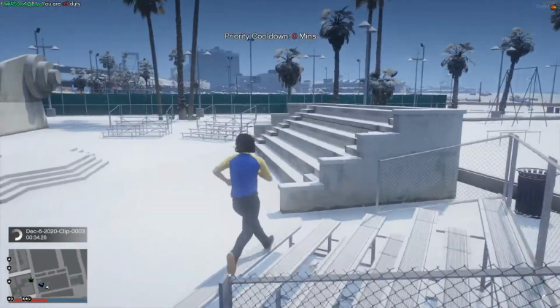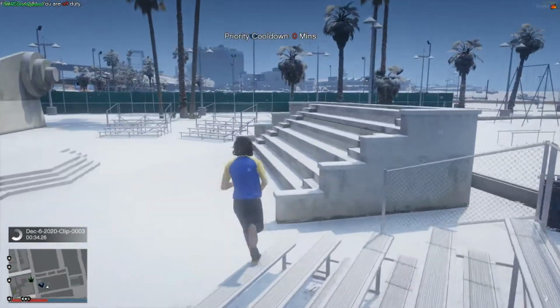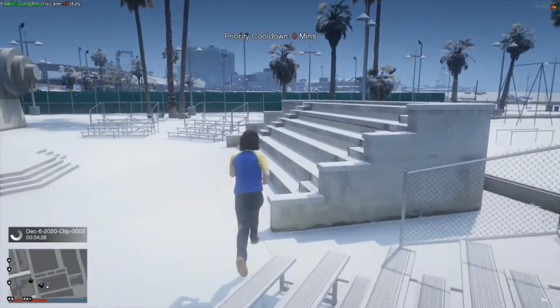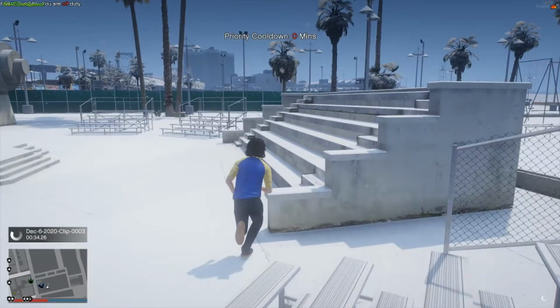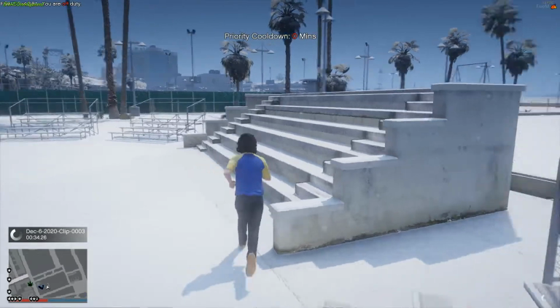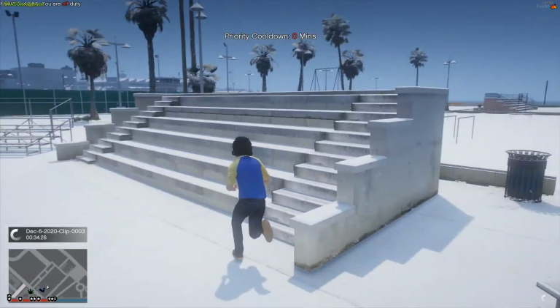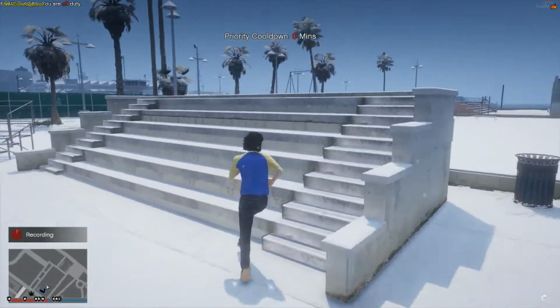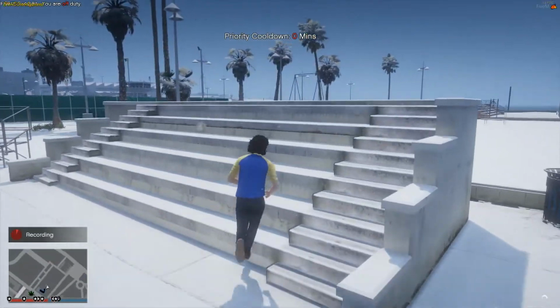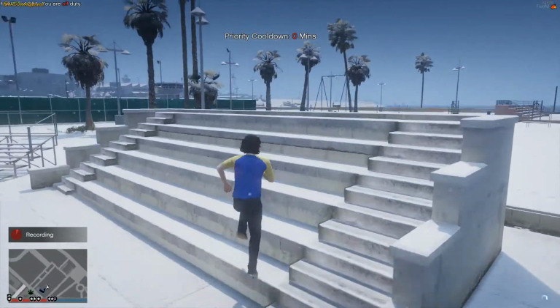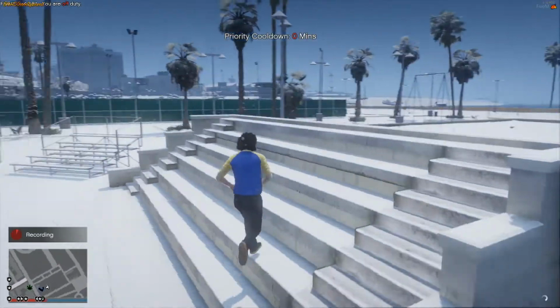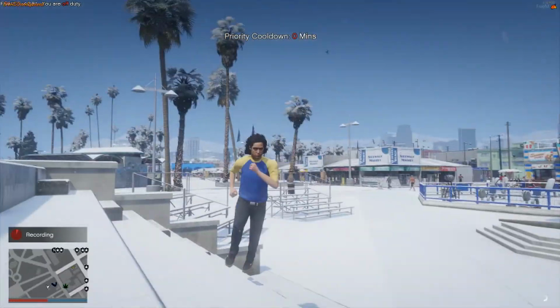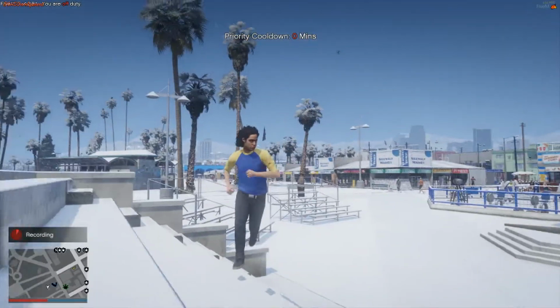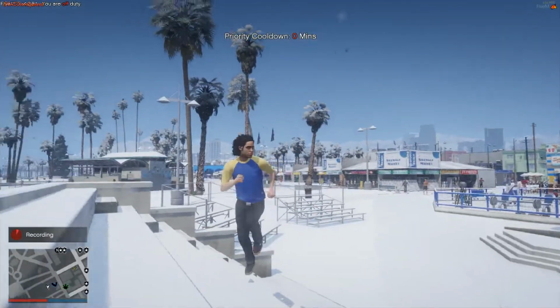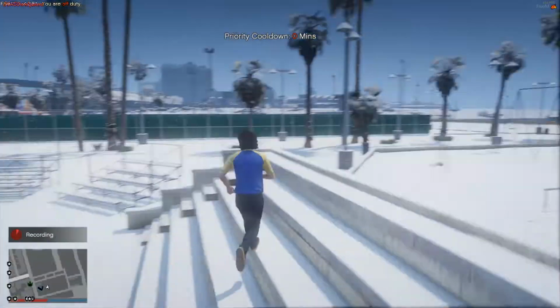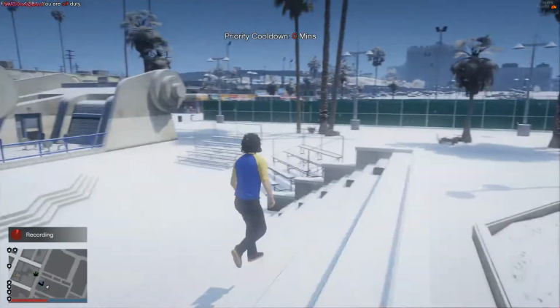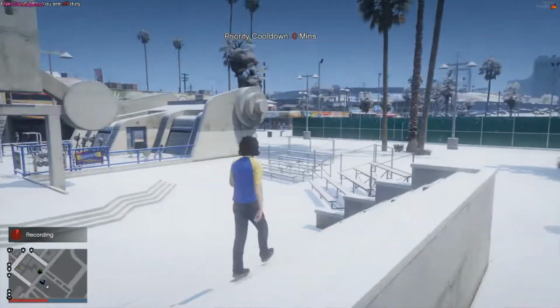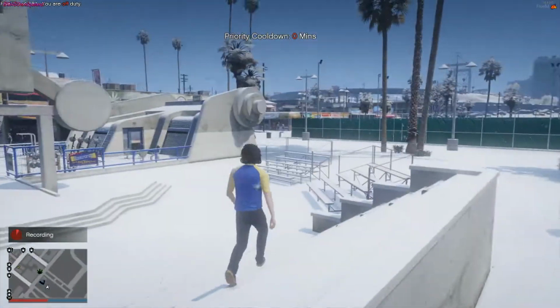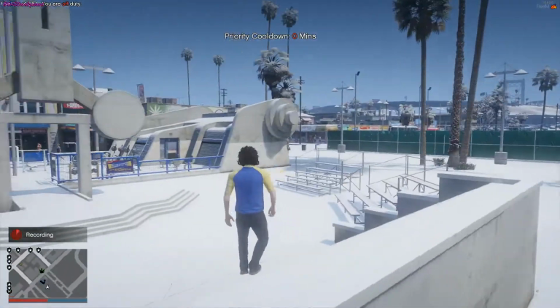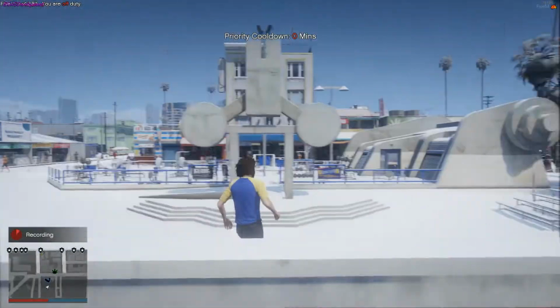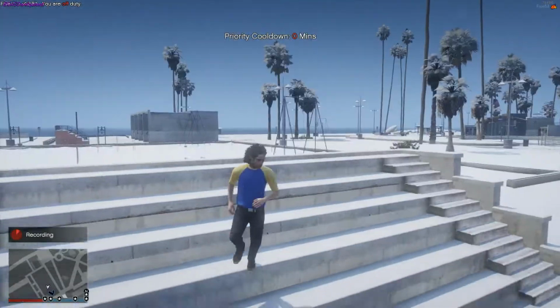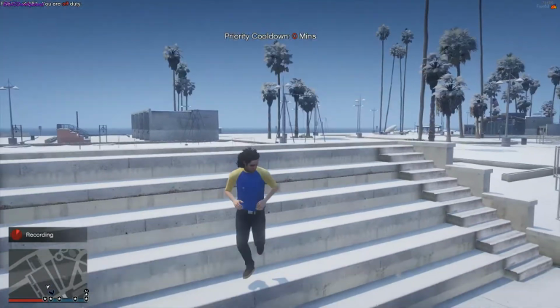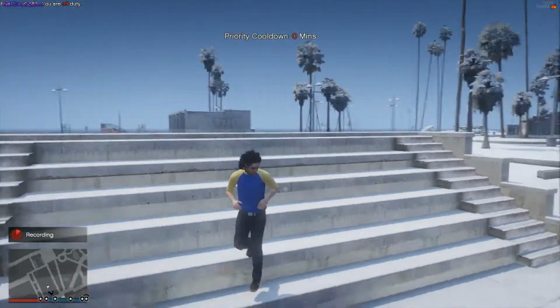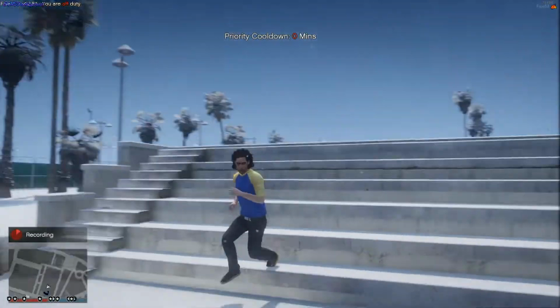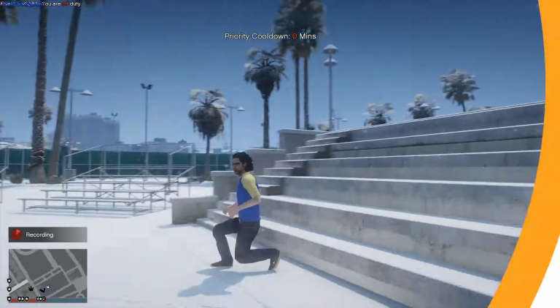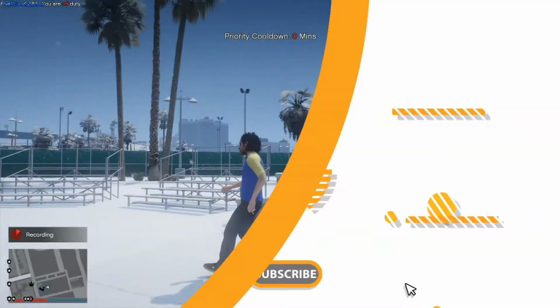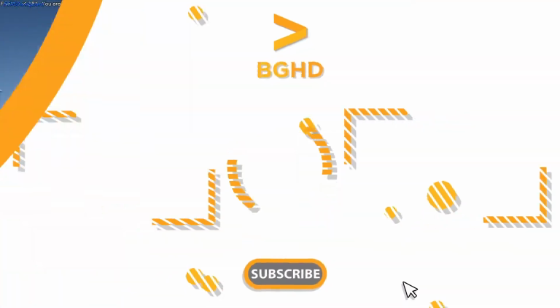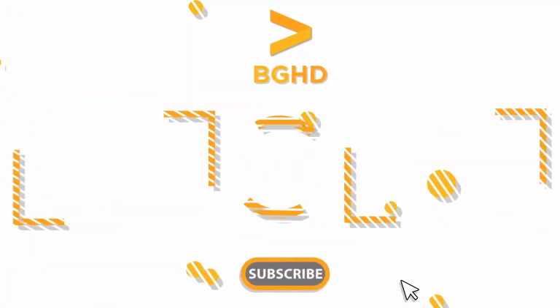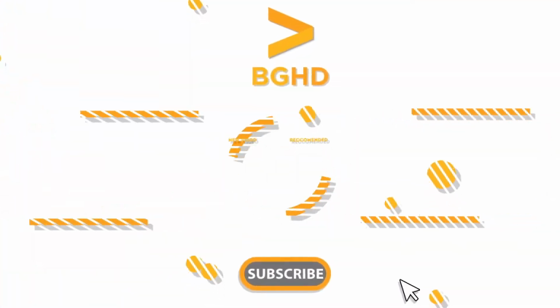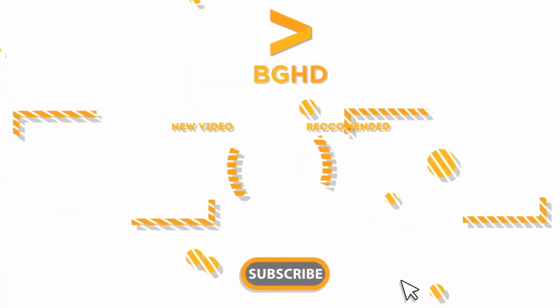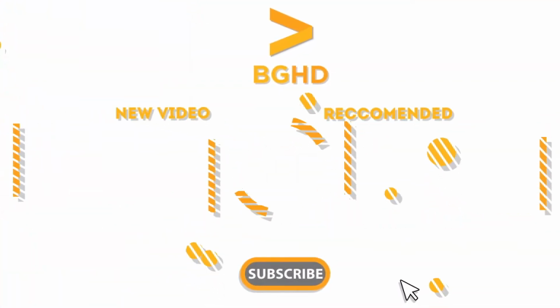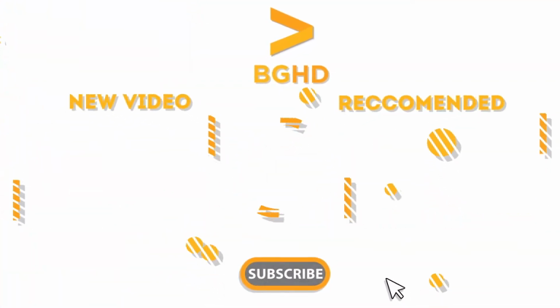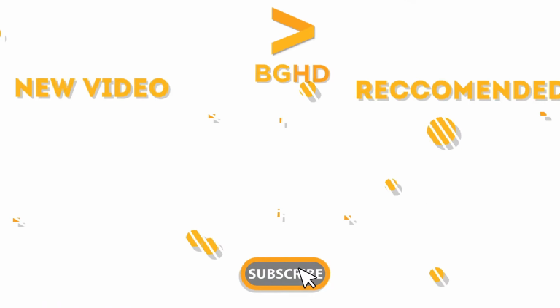Hopefully this did help you out. If it did, leave a like, comment, and subscribe. I will see you in two days for the next video. Enjoy the rest of your day.